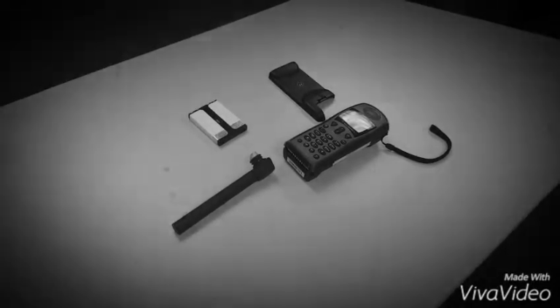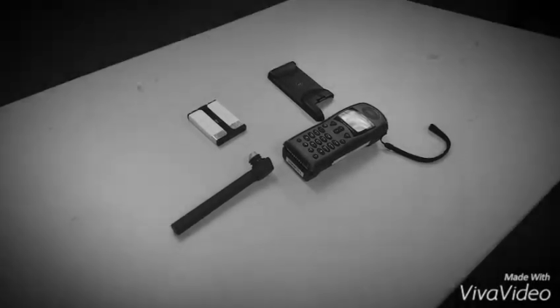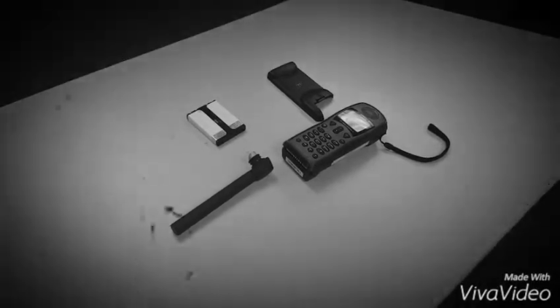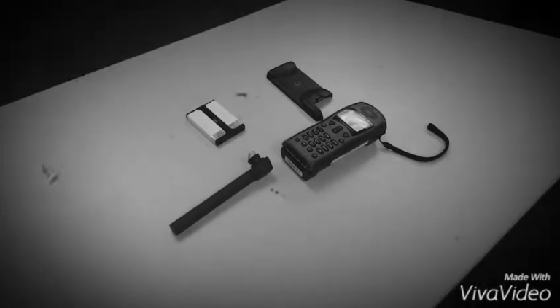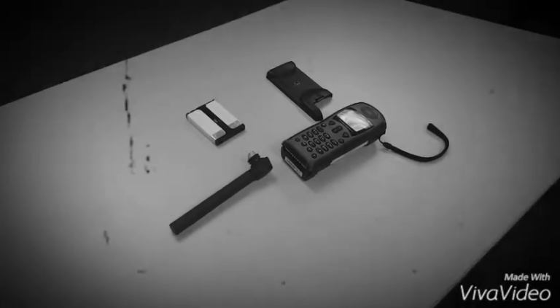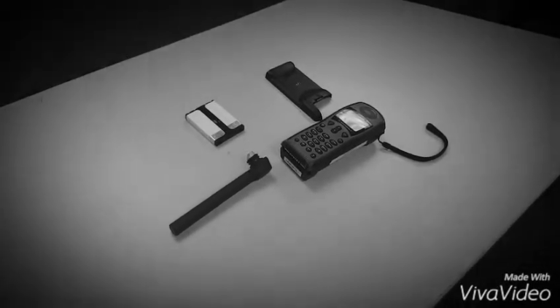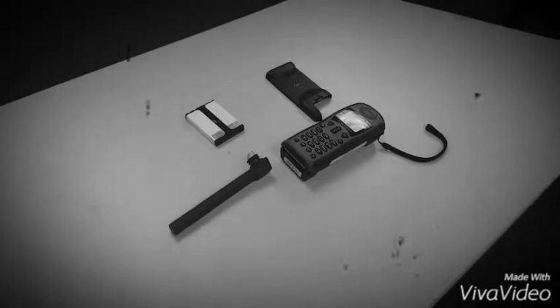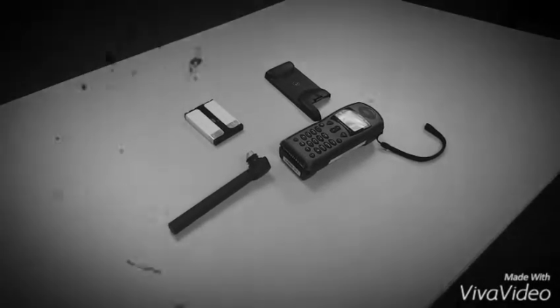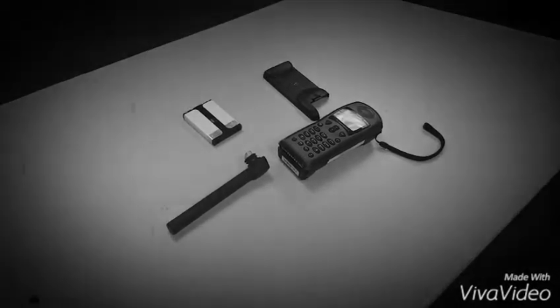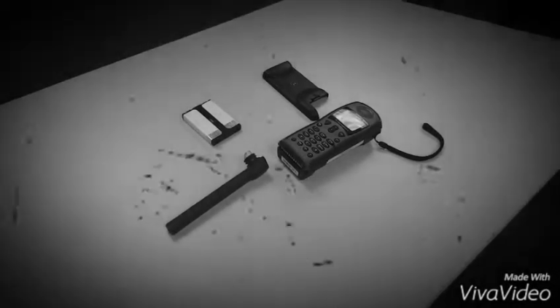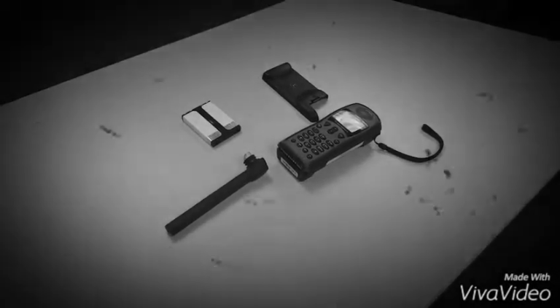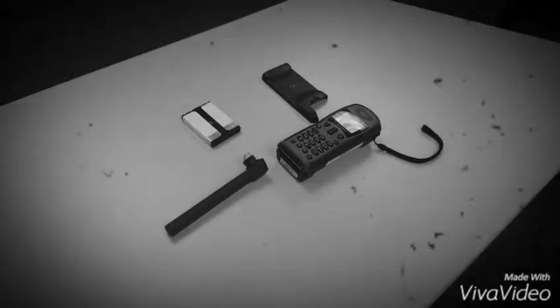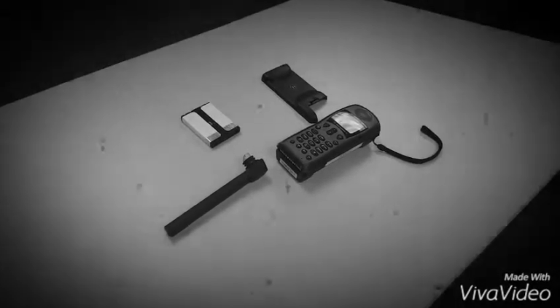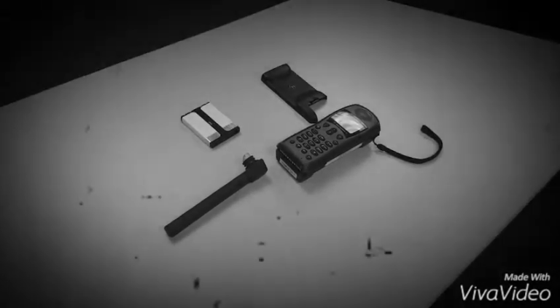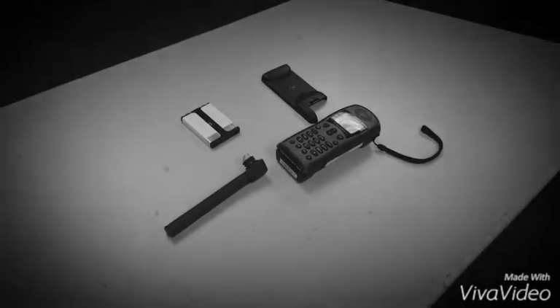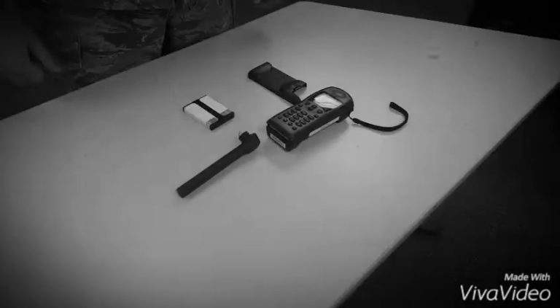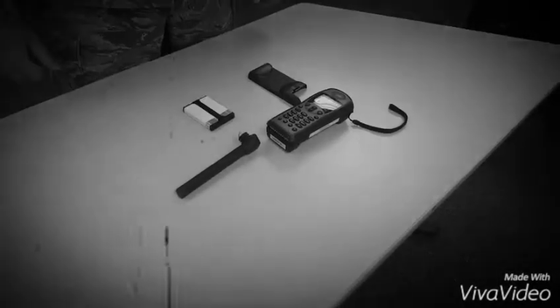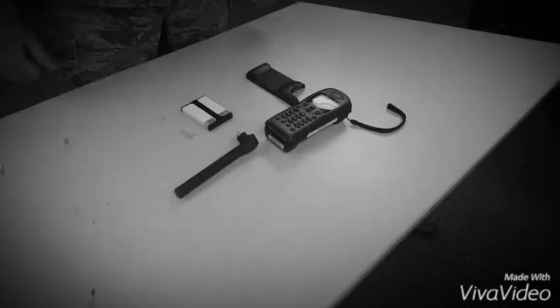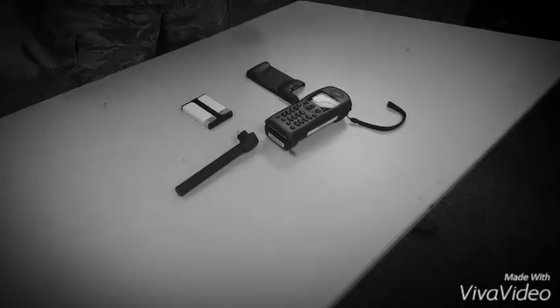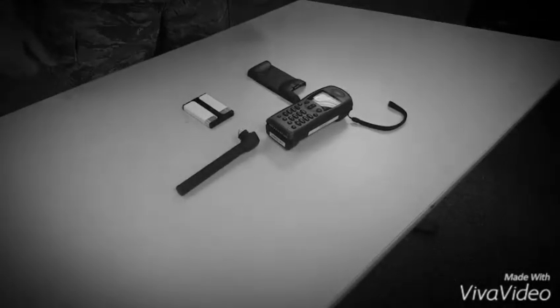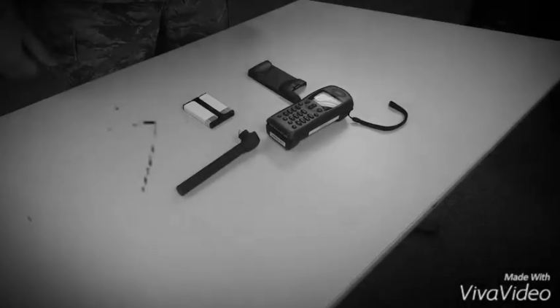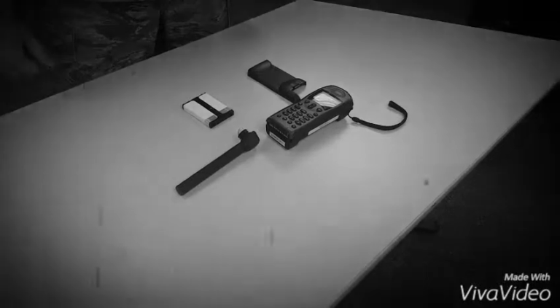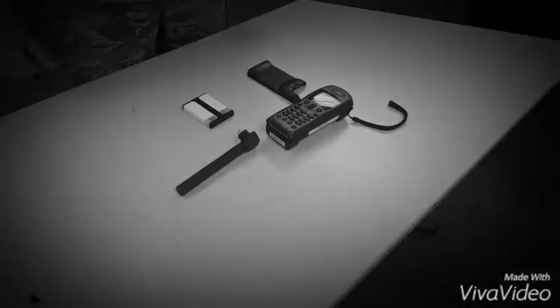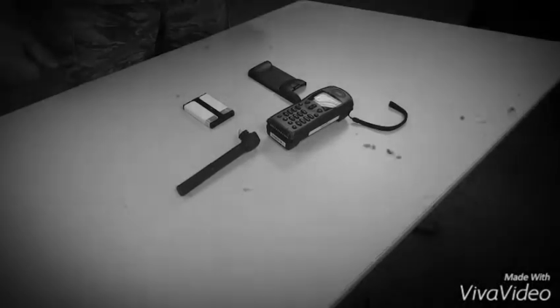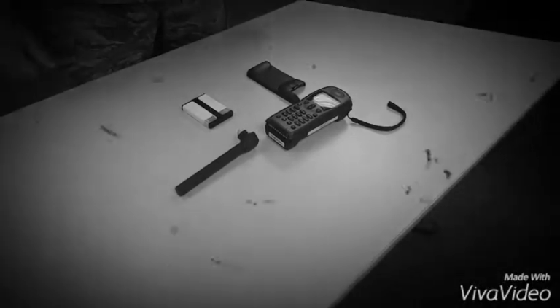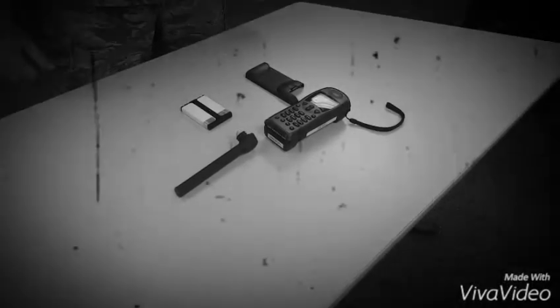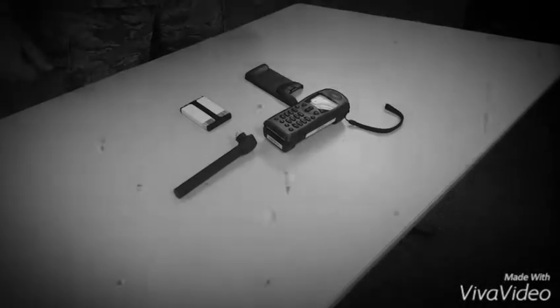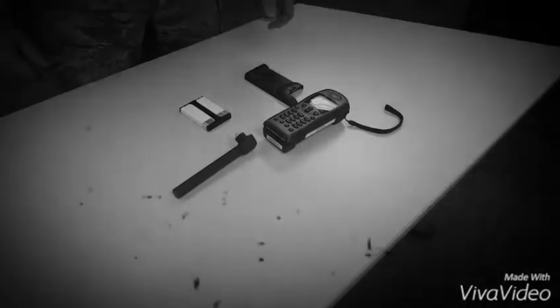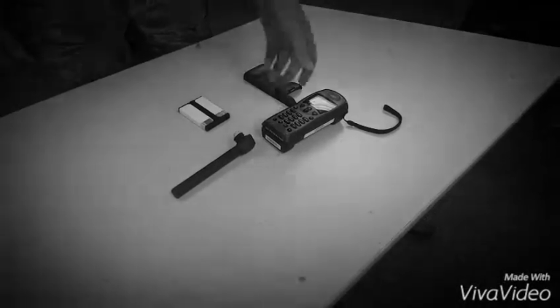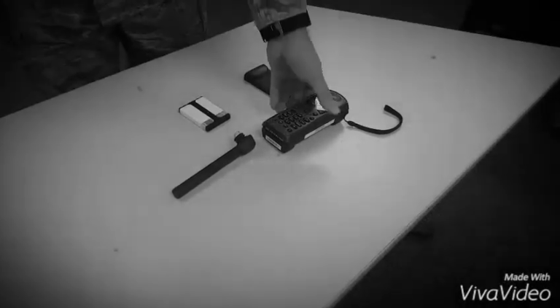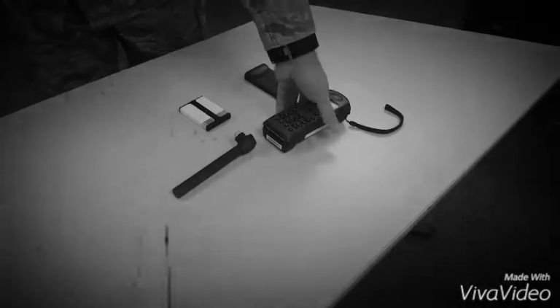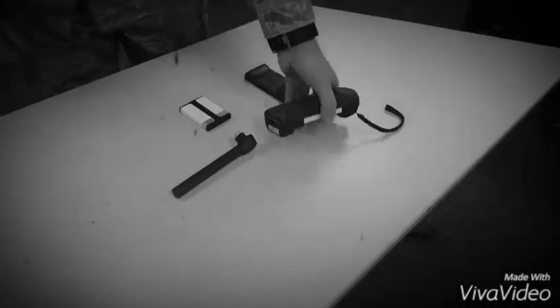Satellite Phone Equipment Setup. Step 1: Pick up the phone and battery.